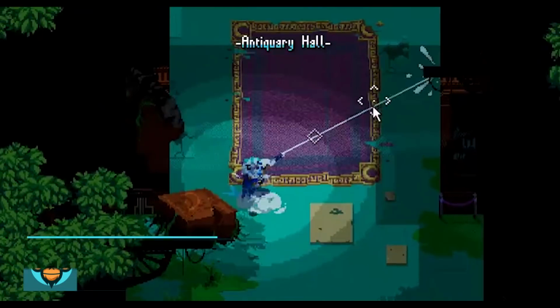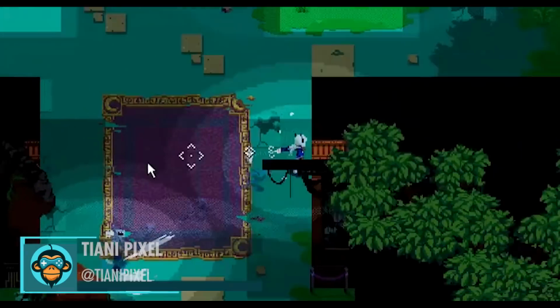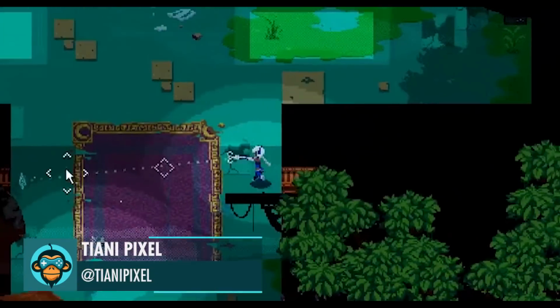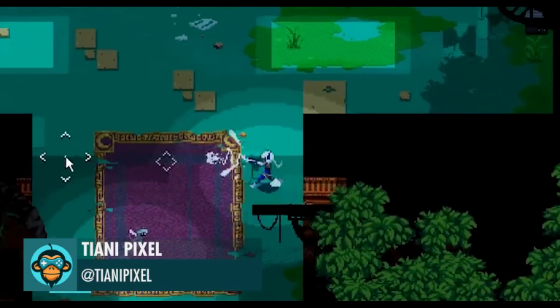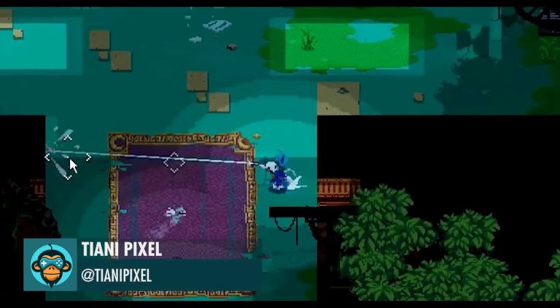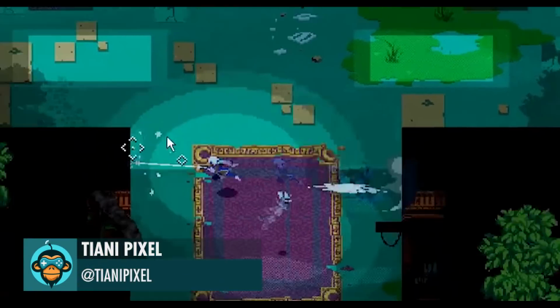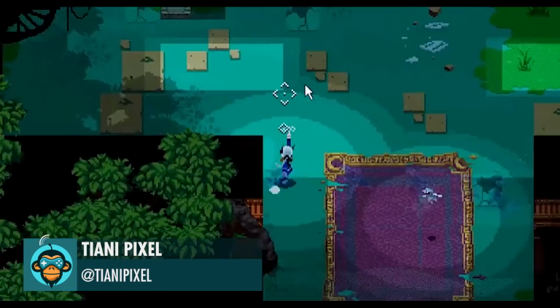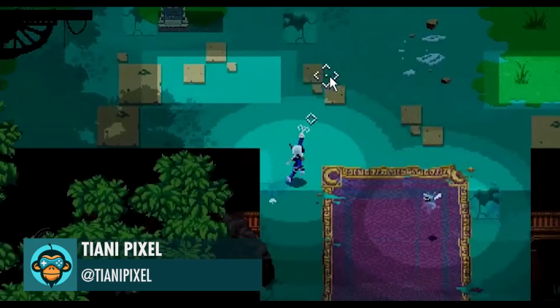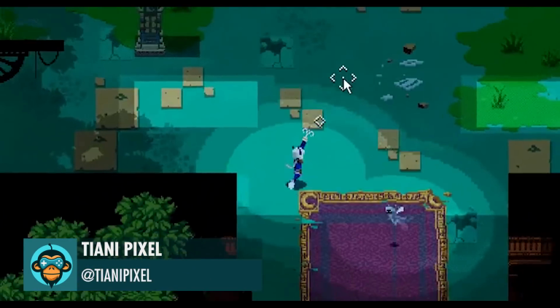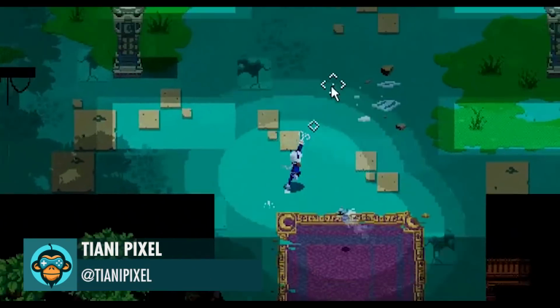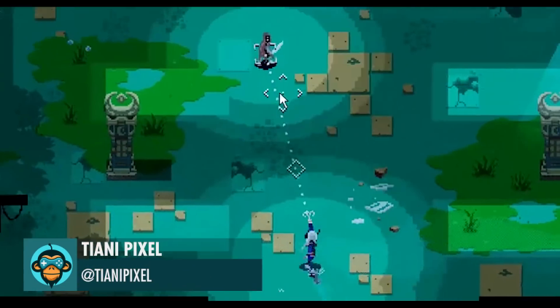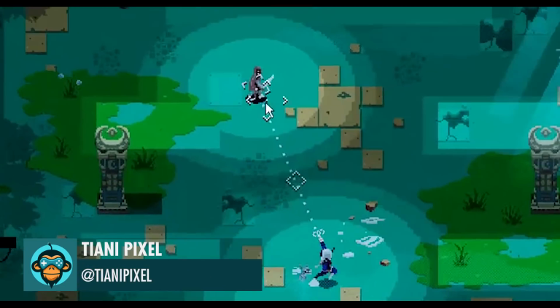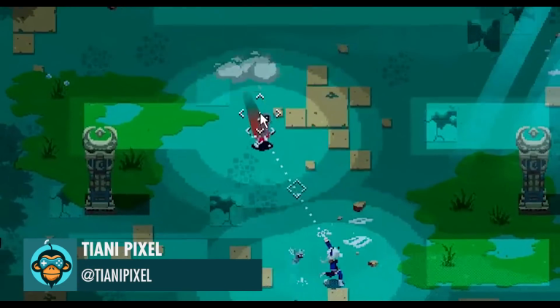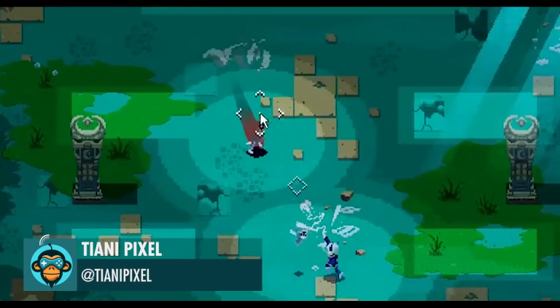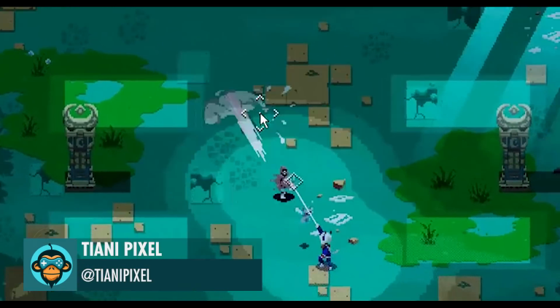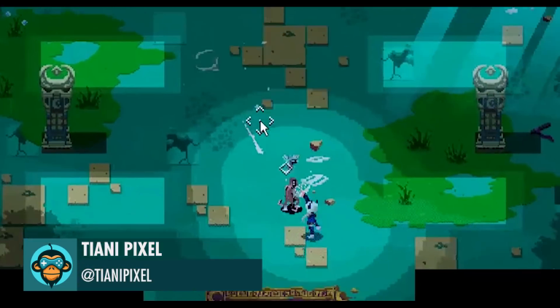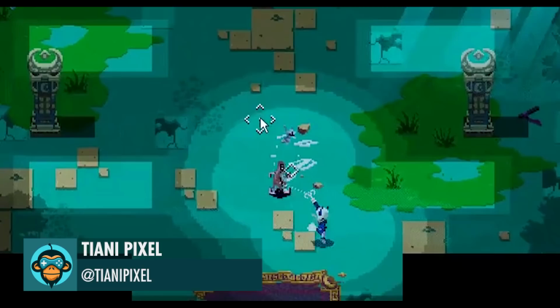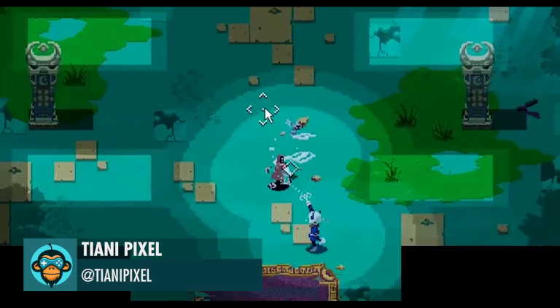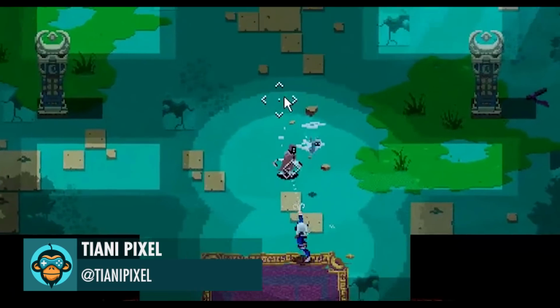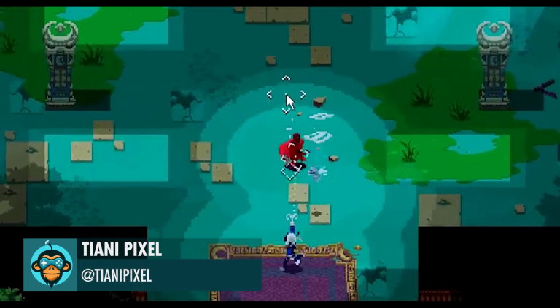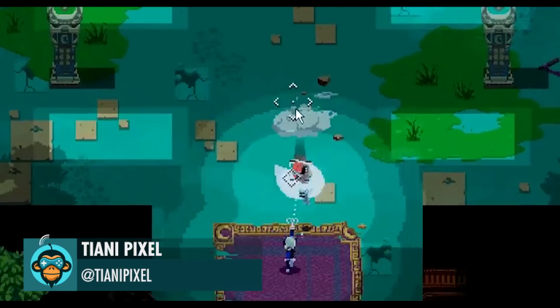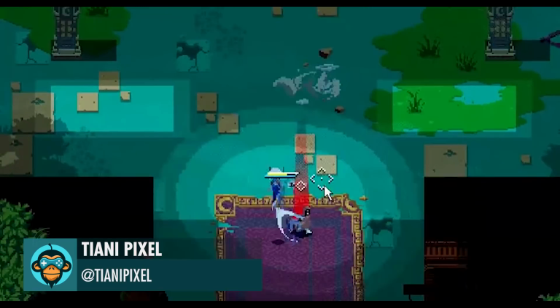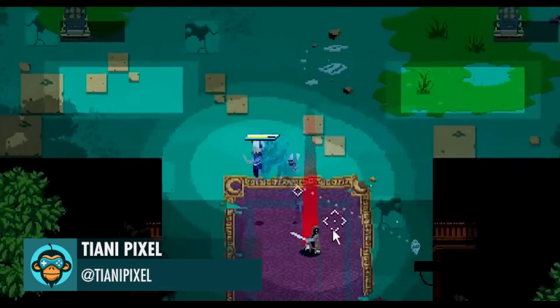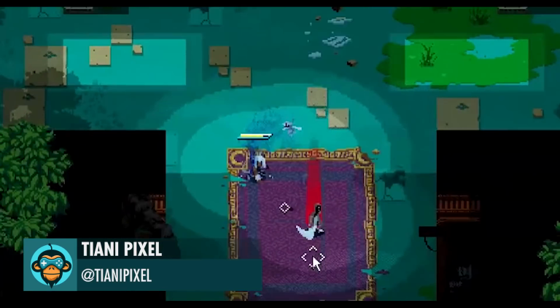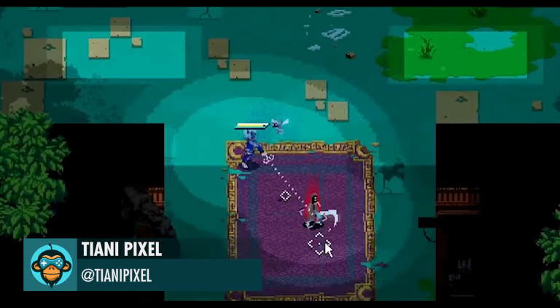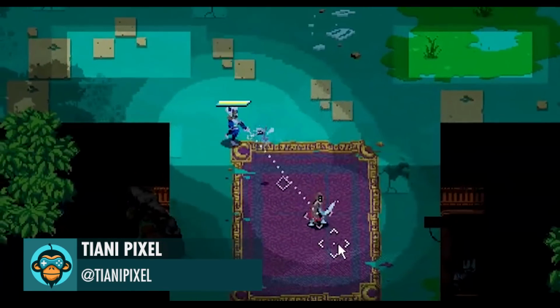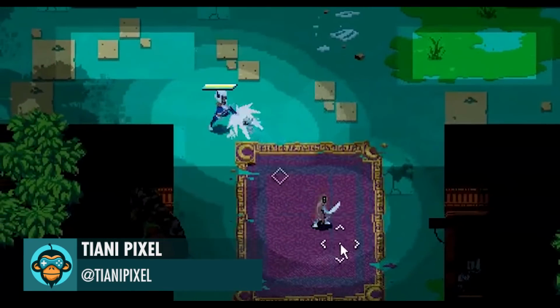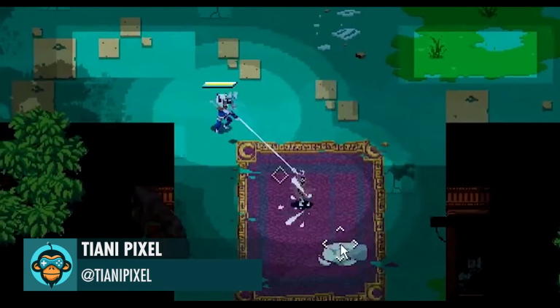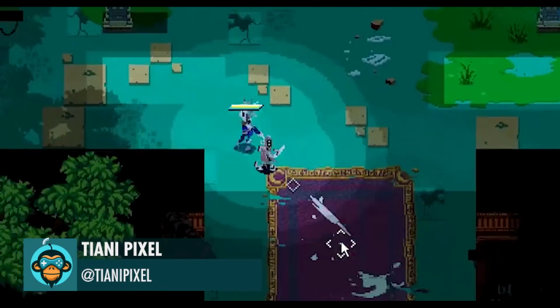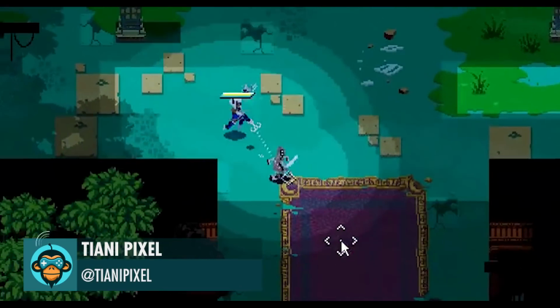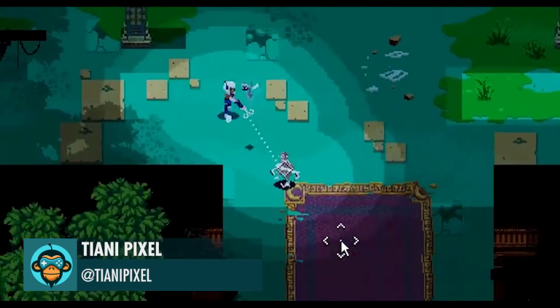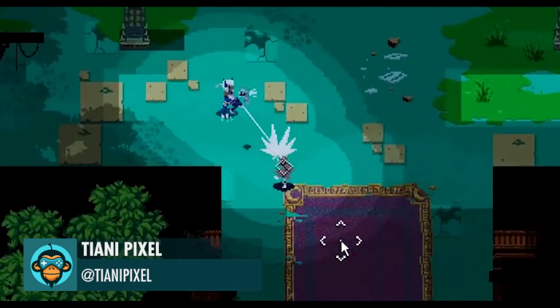The hook shot can also be used to pull enemies, making them easier to finish off by Tiani Pixel.